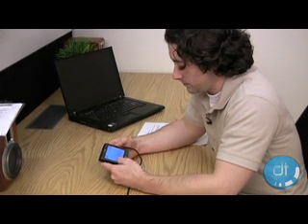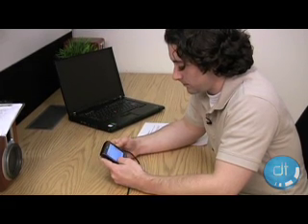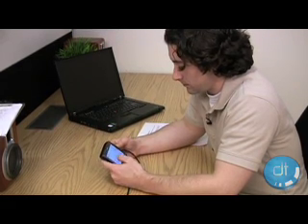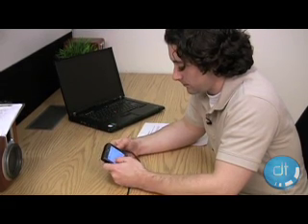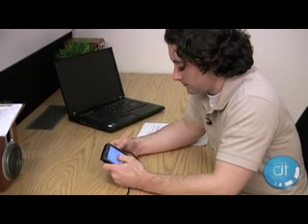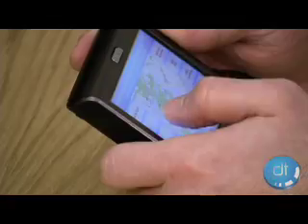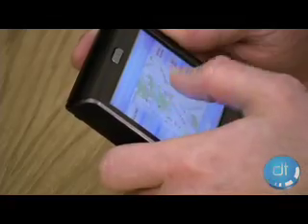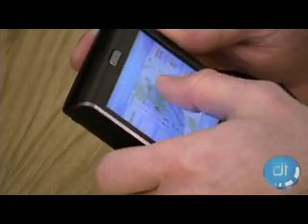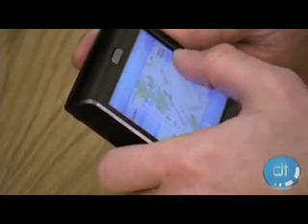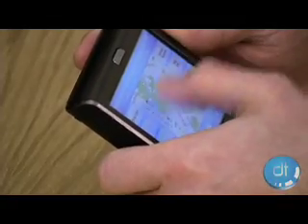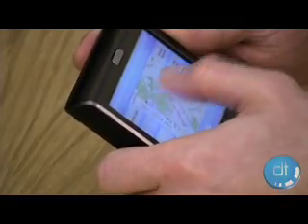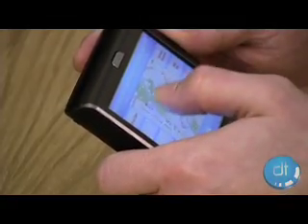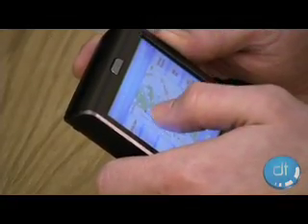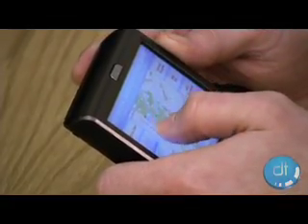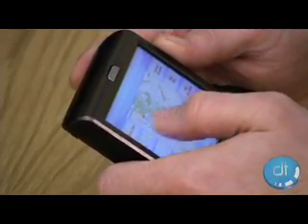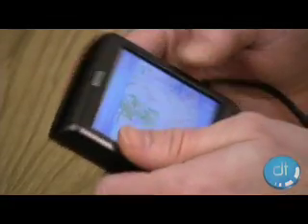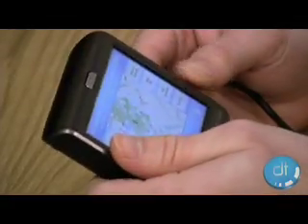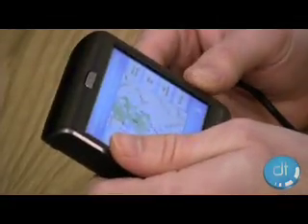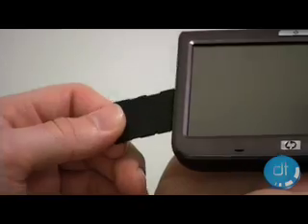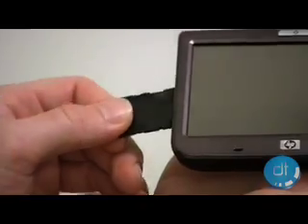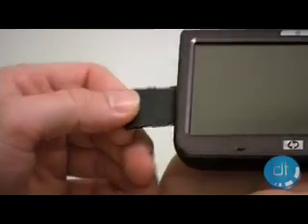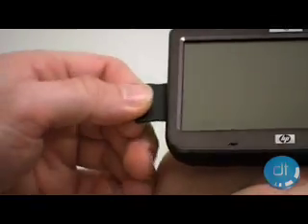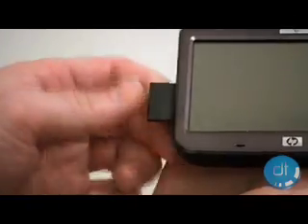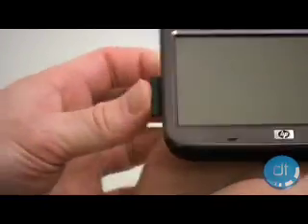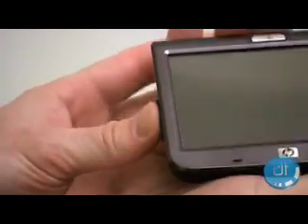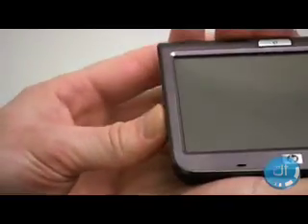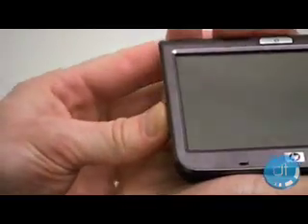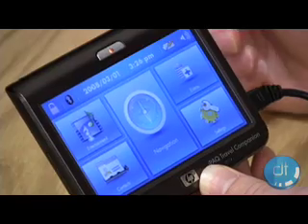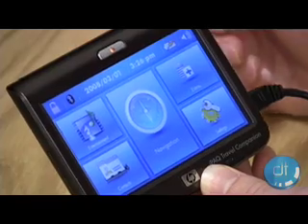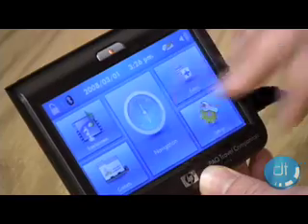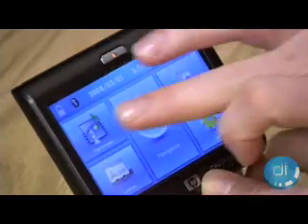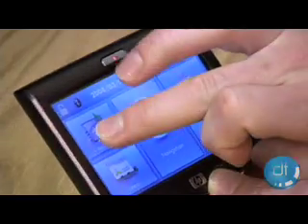It also didn't seem to know what country it was in. At one point, we thought the unit was off when it suddenly sprang to life on its own and started giving us directions.